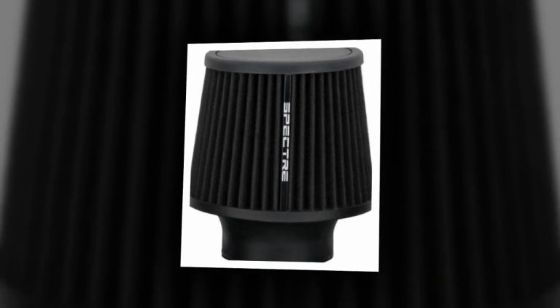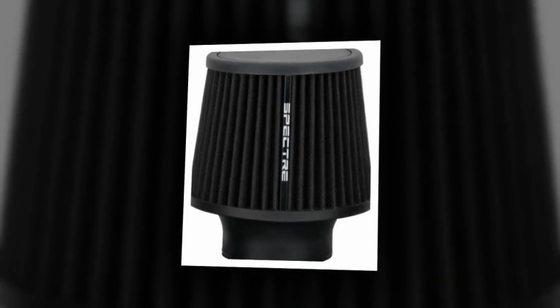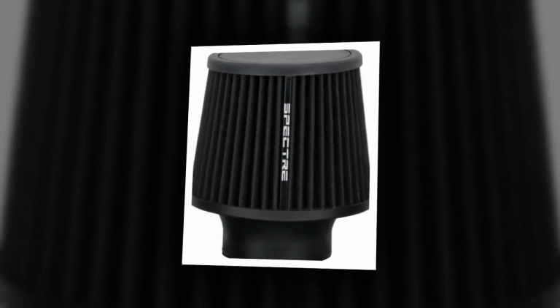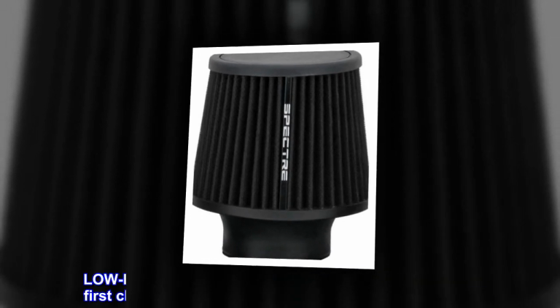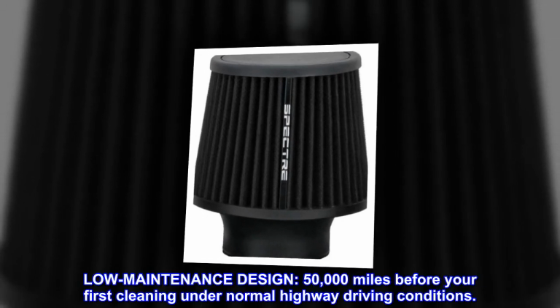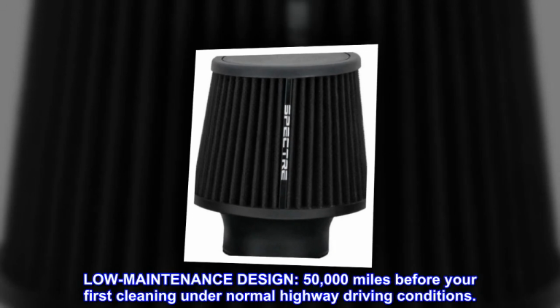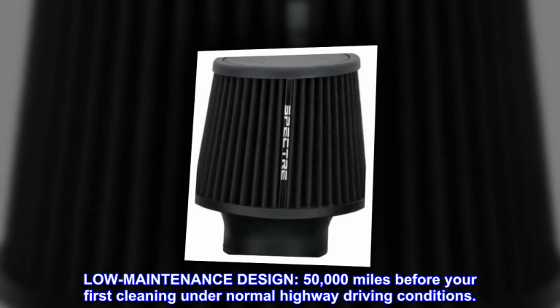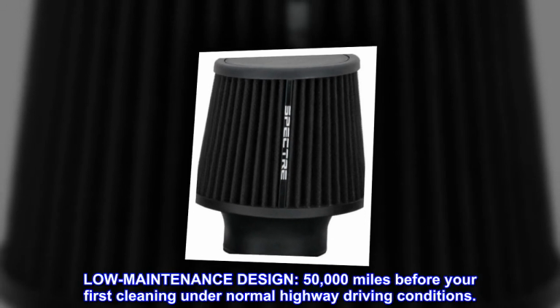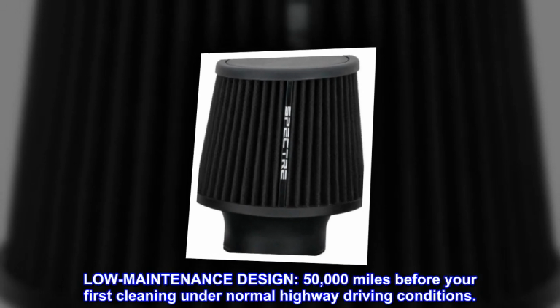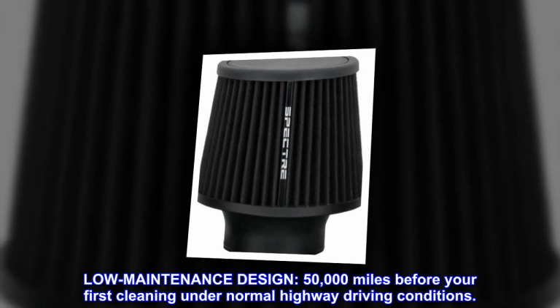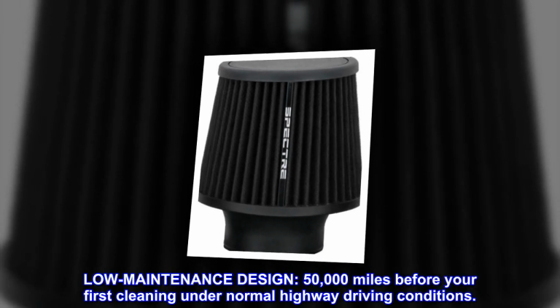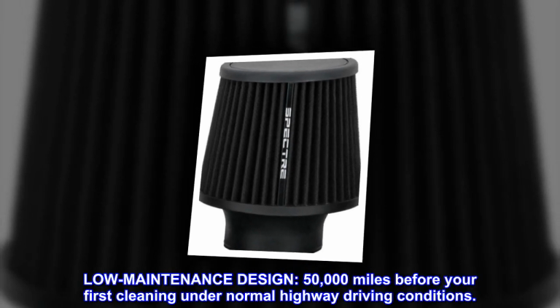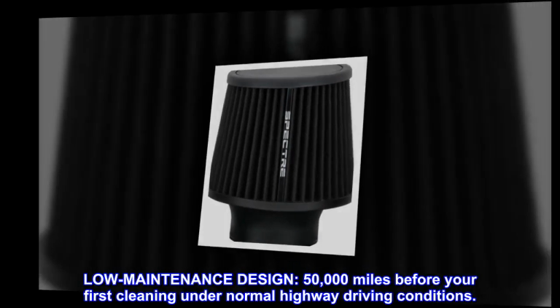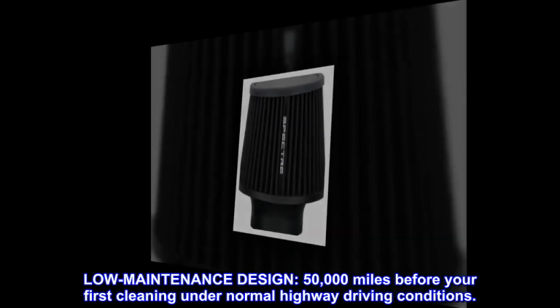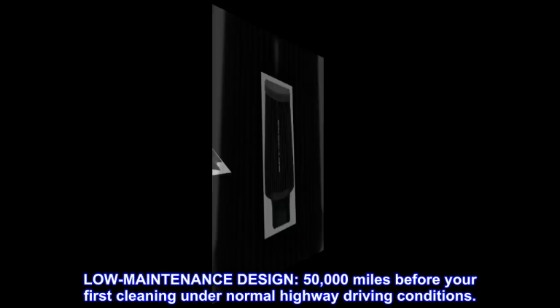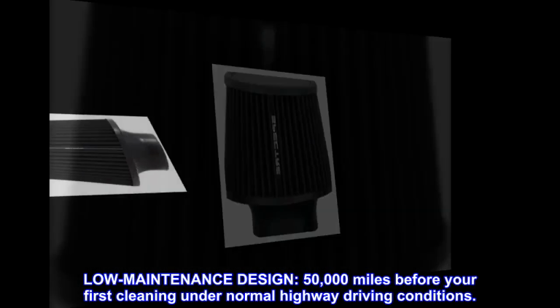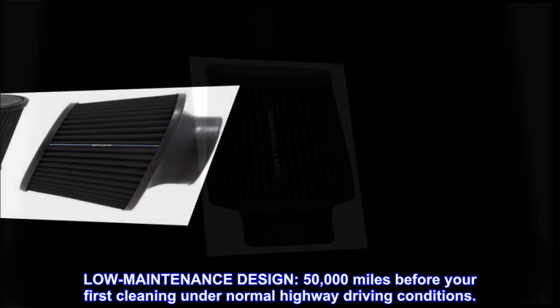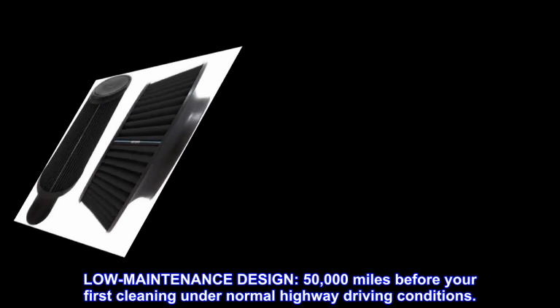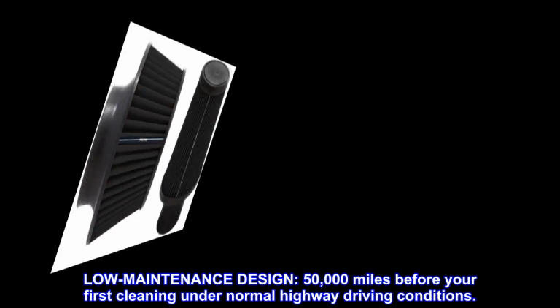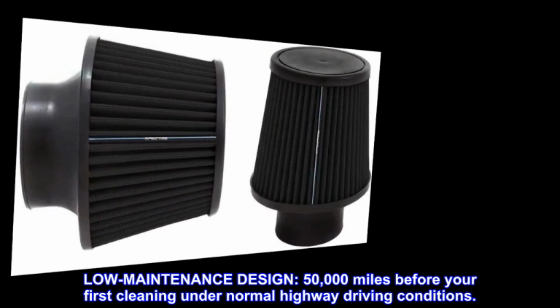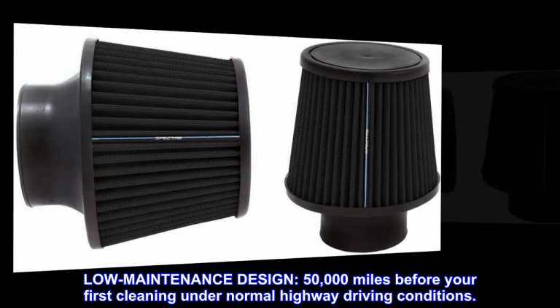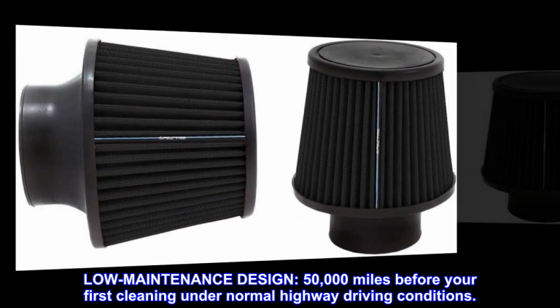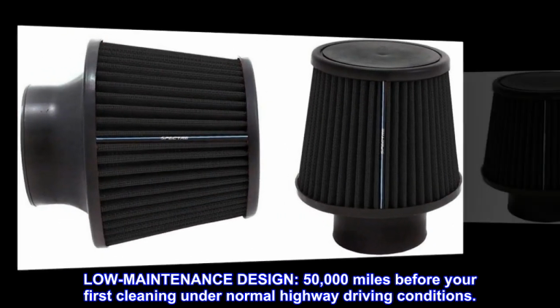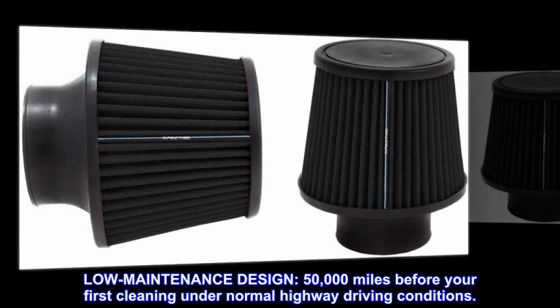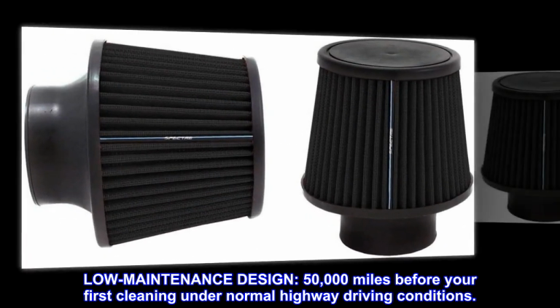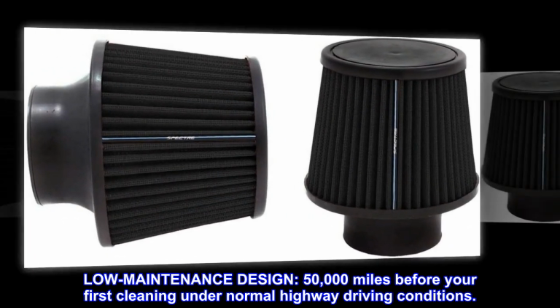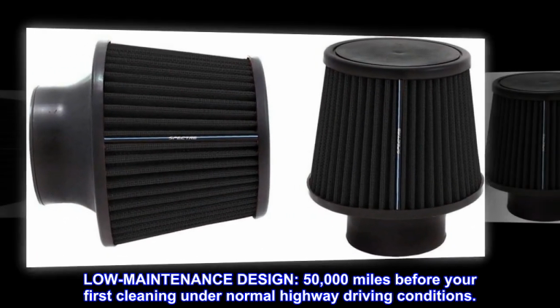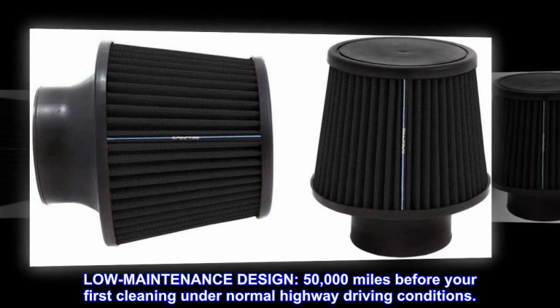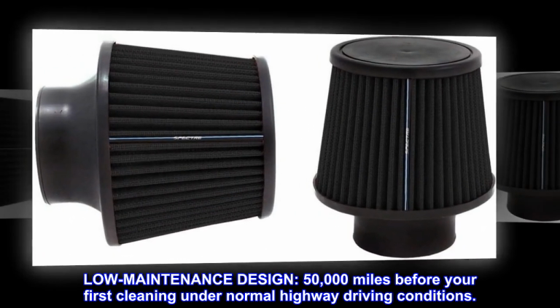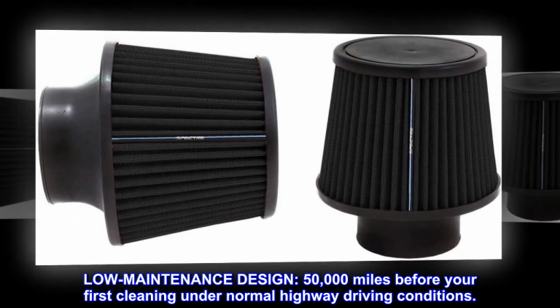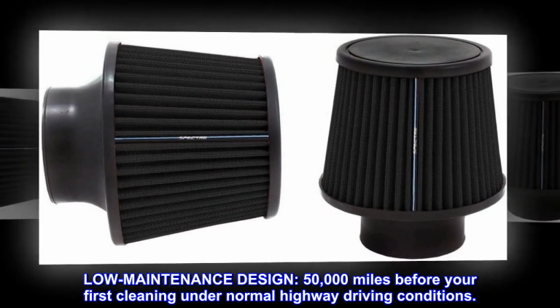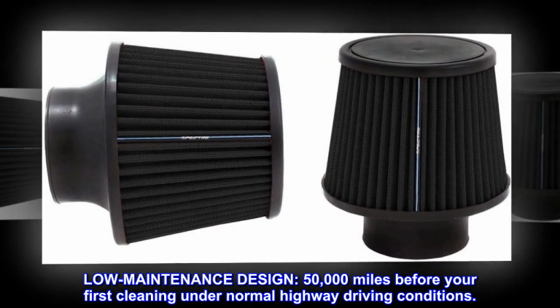Low-maintenance design. 50,000 miles before your first cleaning under normal highway driving conditions.